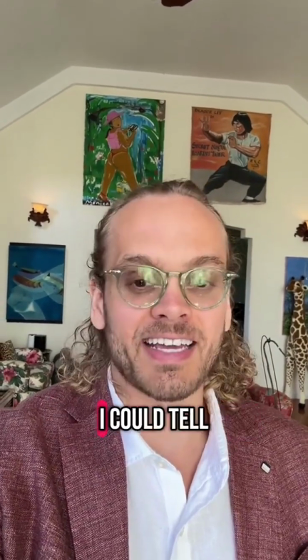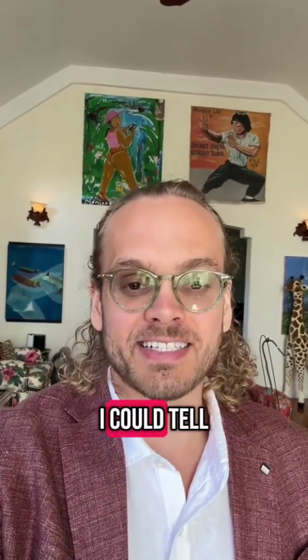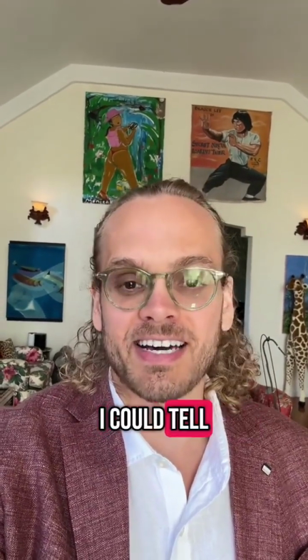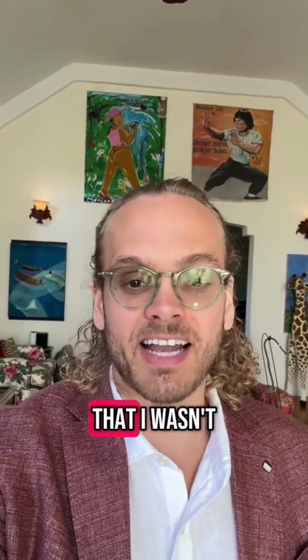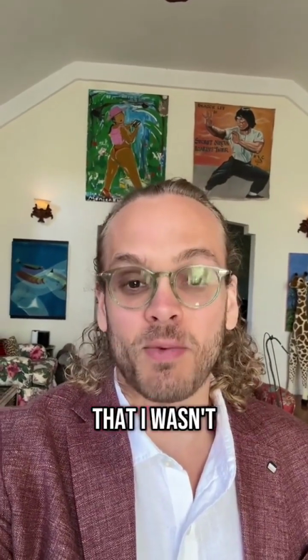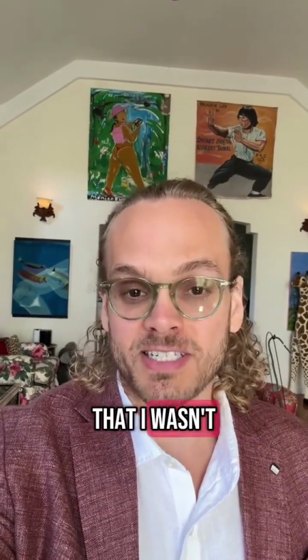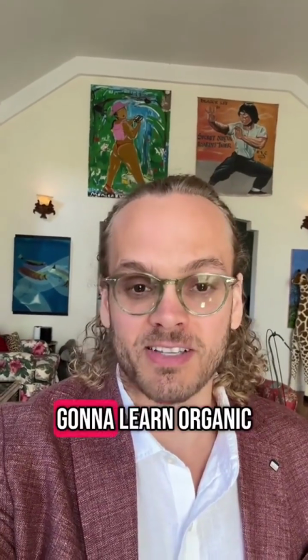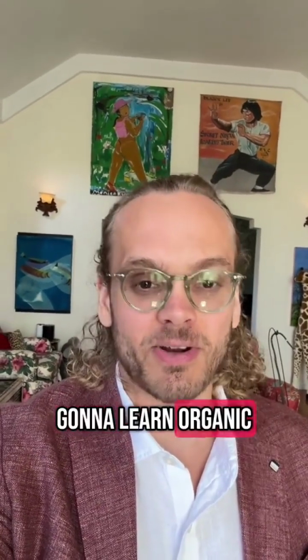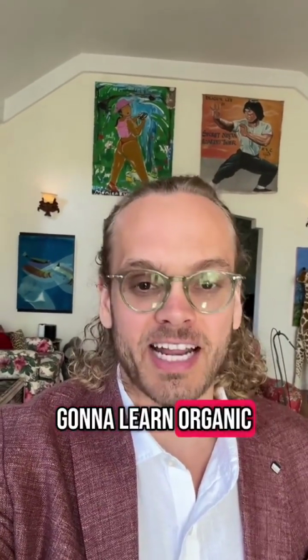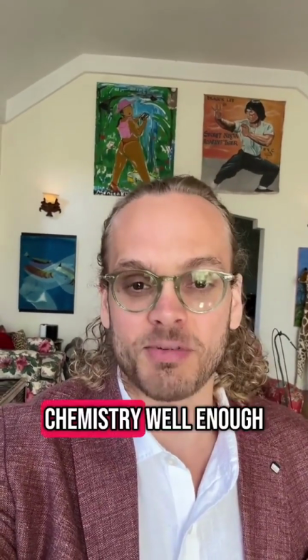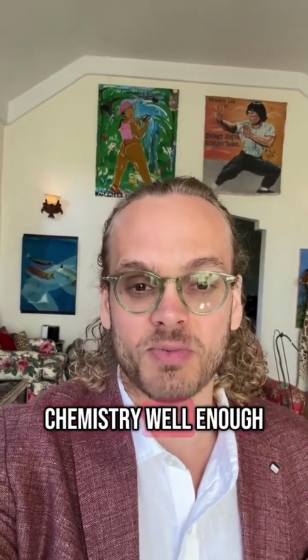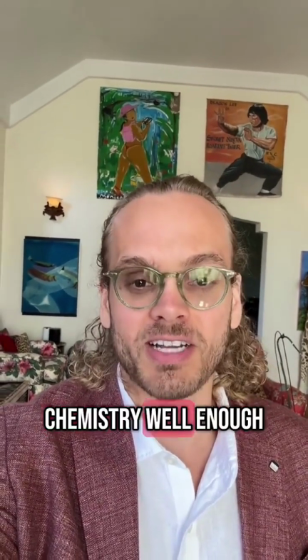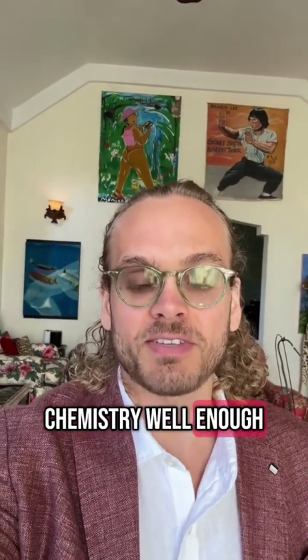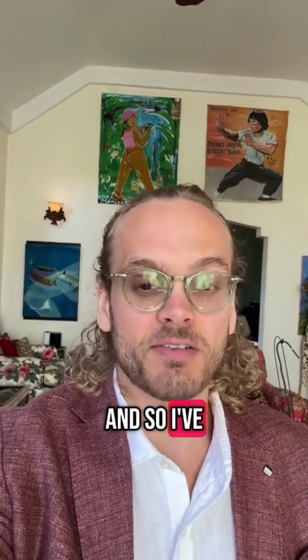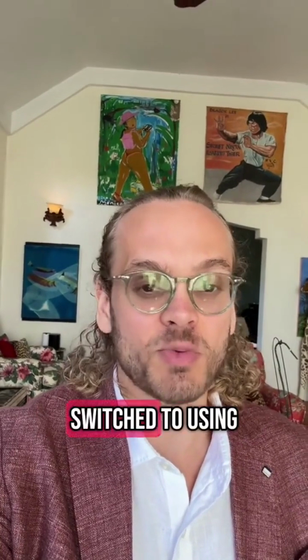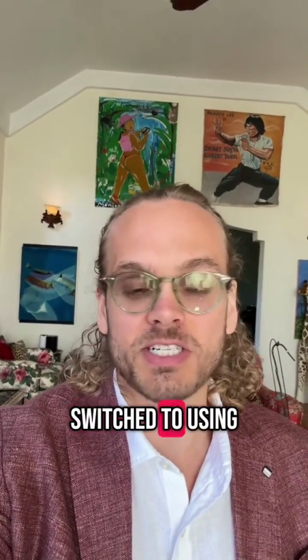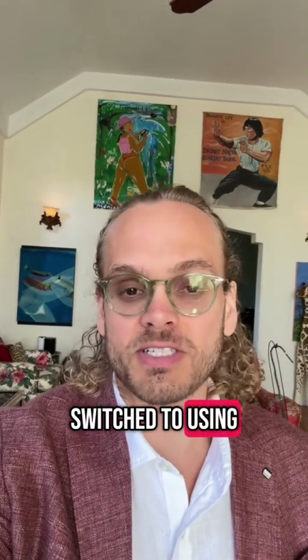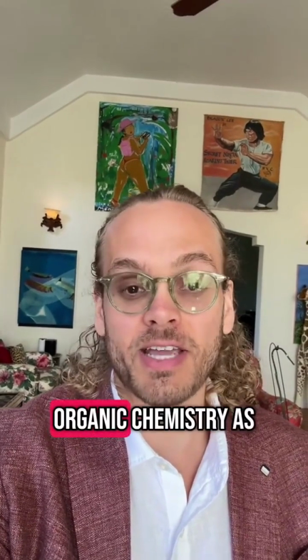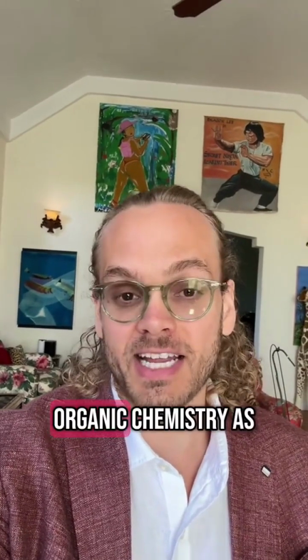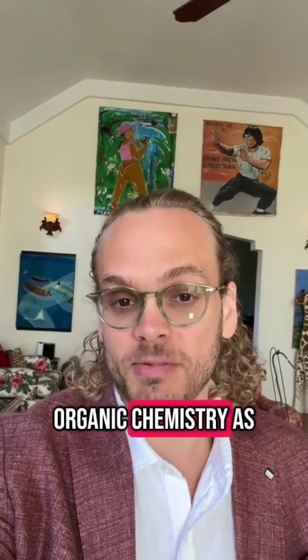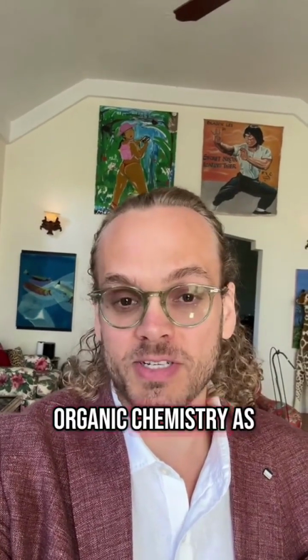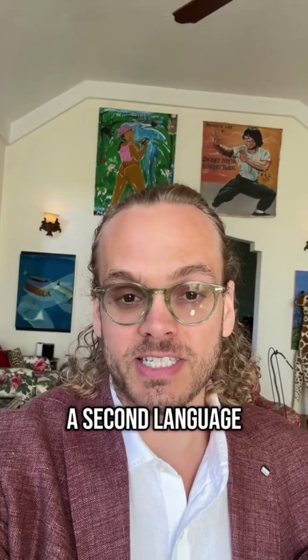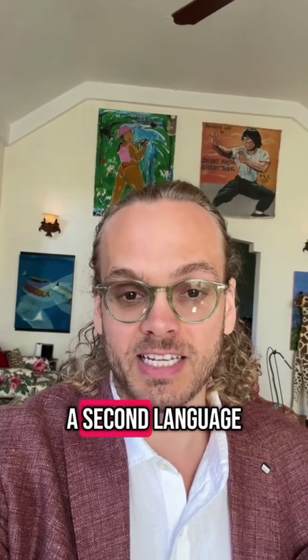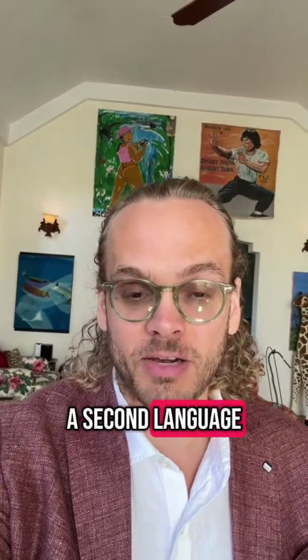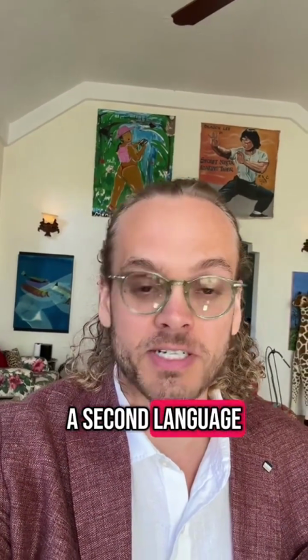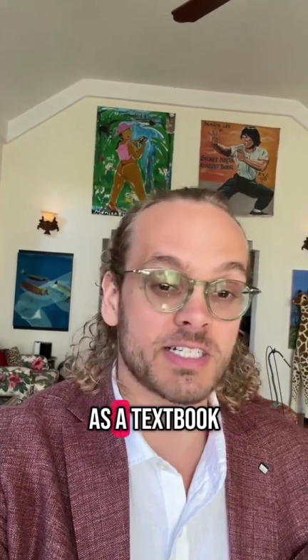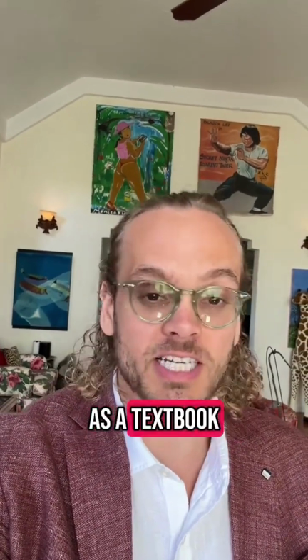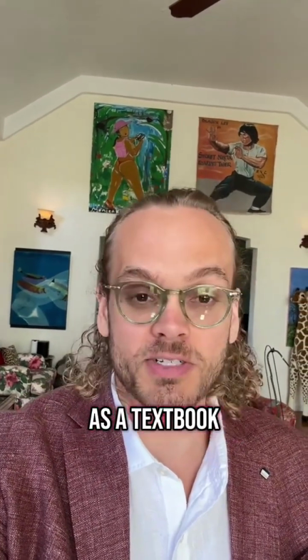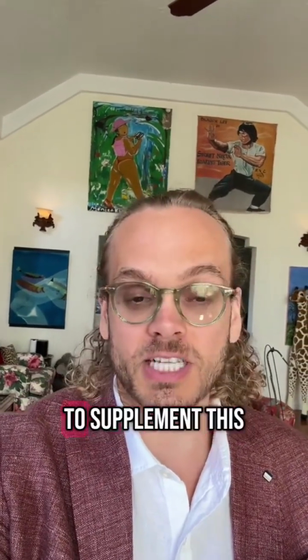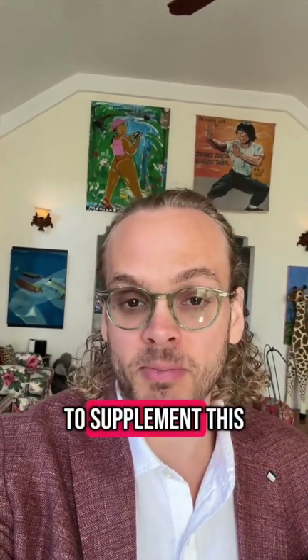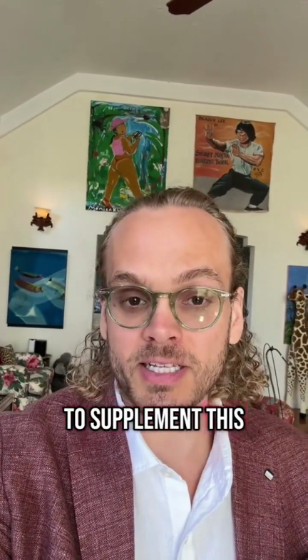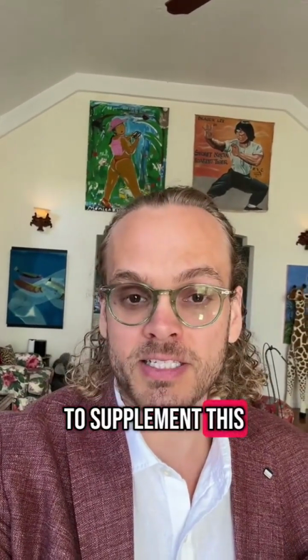I could tell I wasn't going to learn organic chemistry well enough, so I've switched to using Organic Chemistry as a Second Language as a textbook to supplement this.